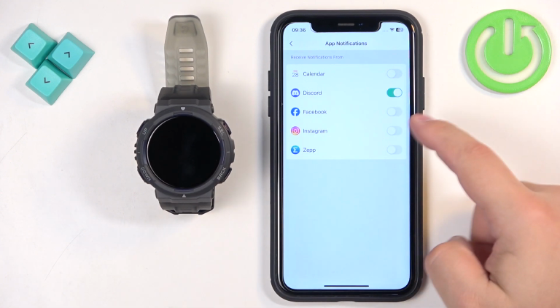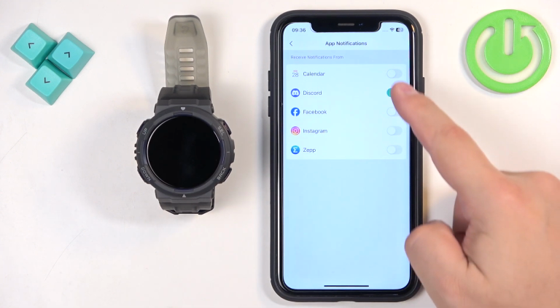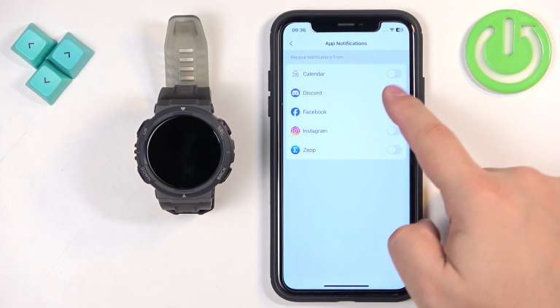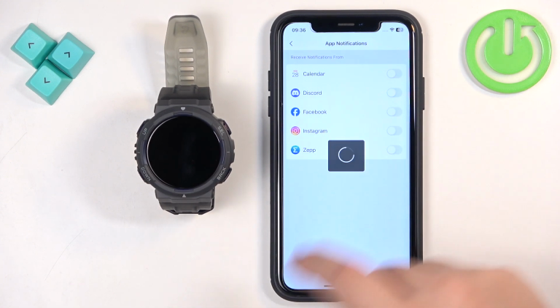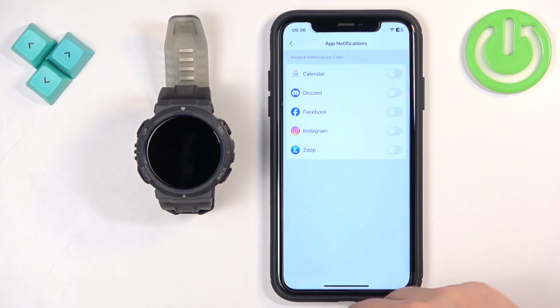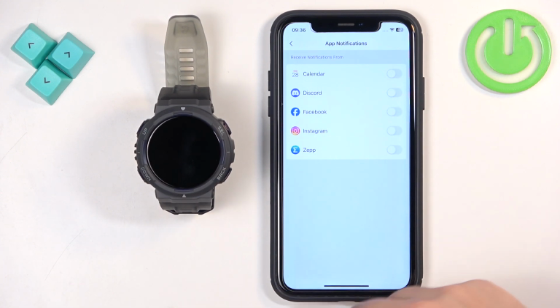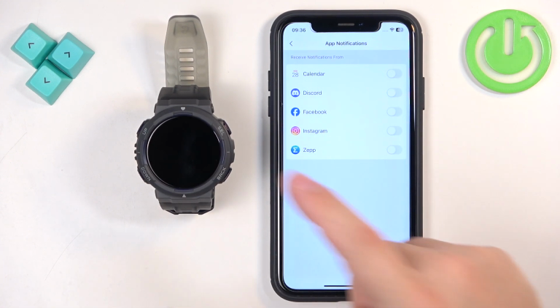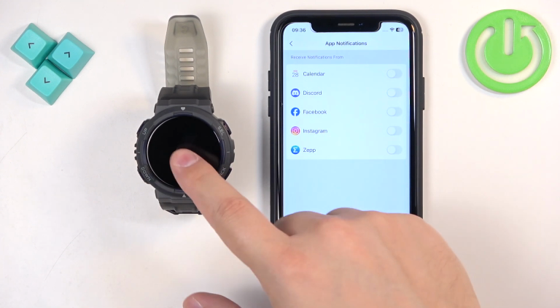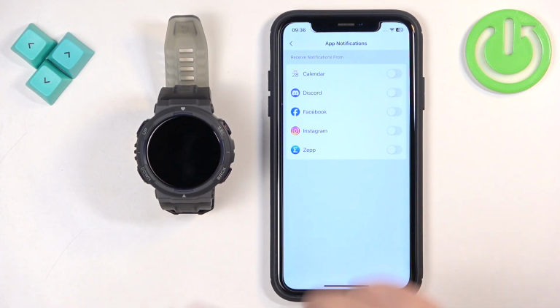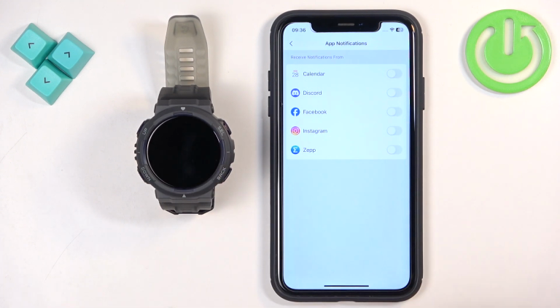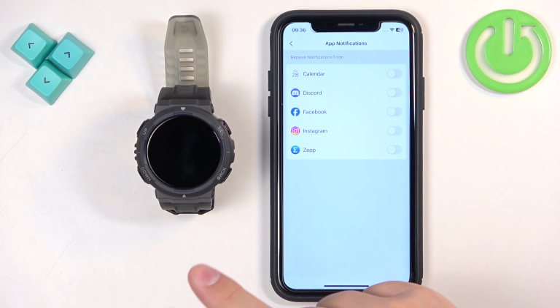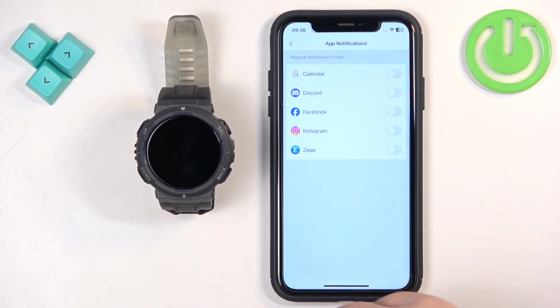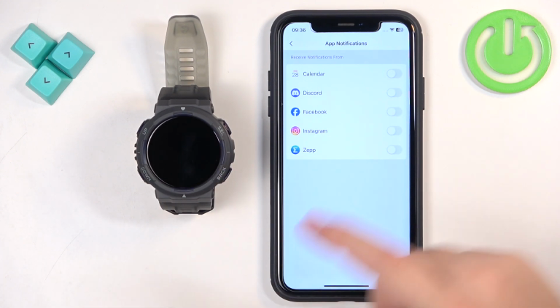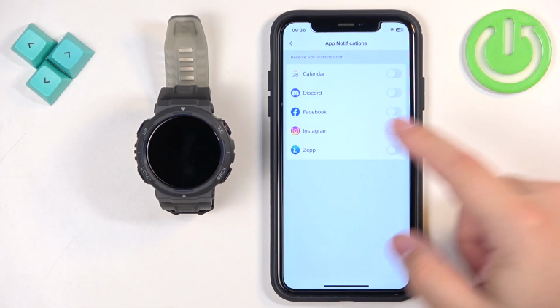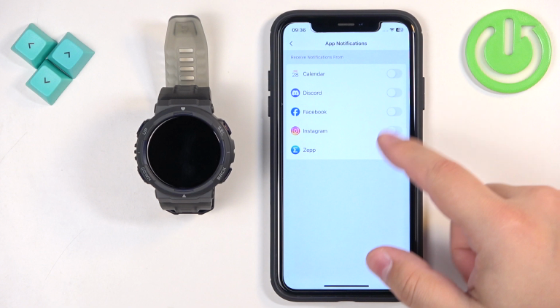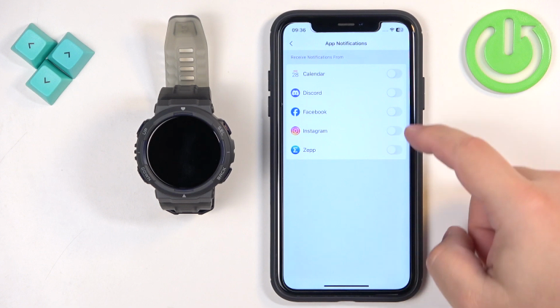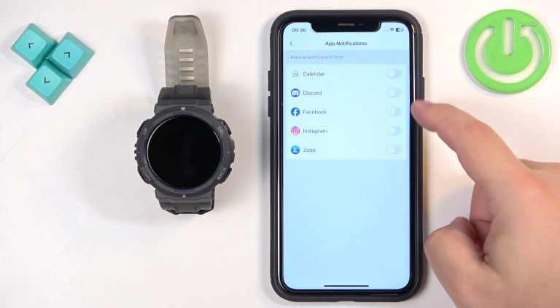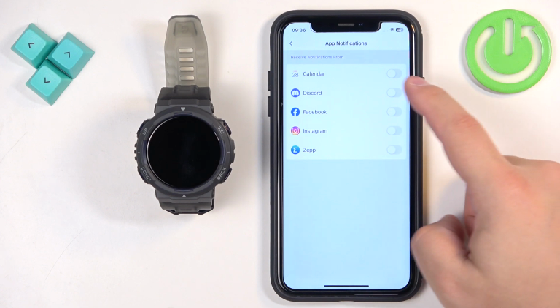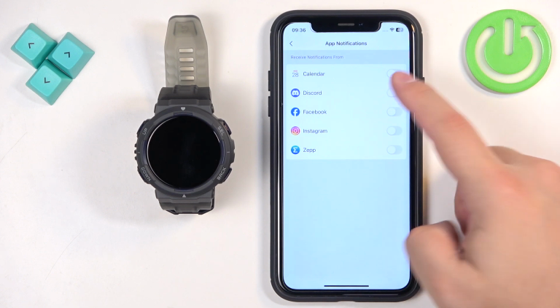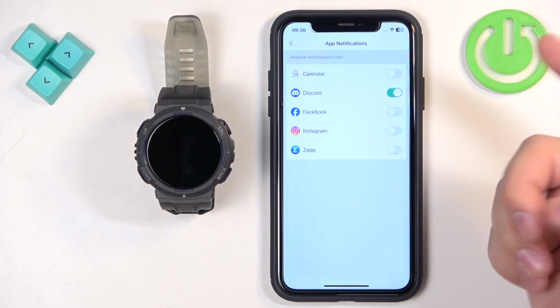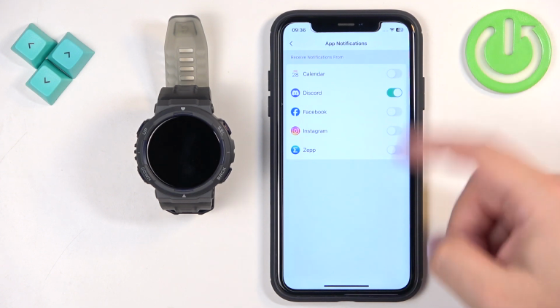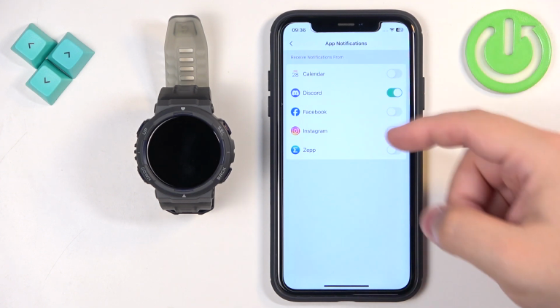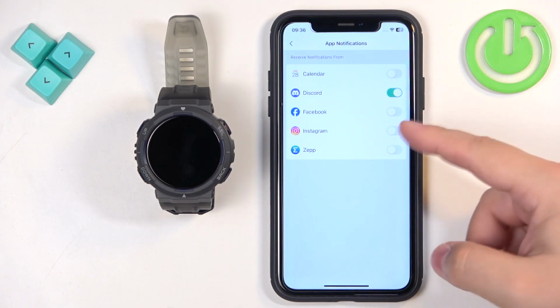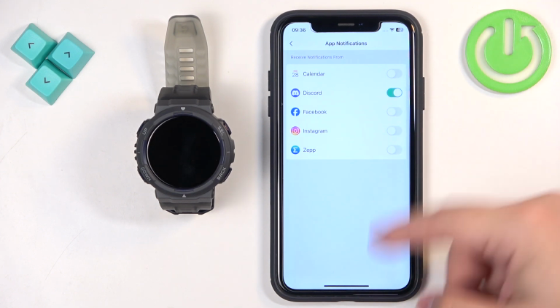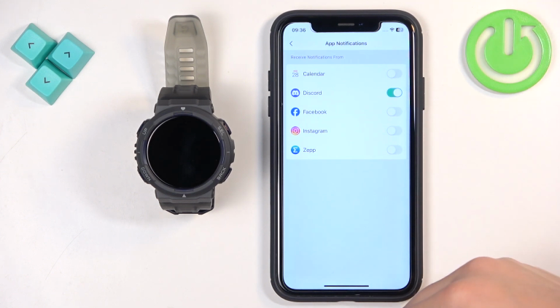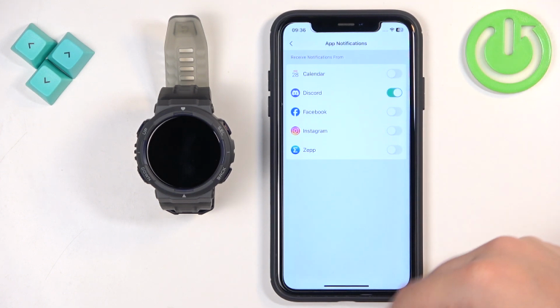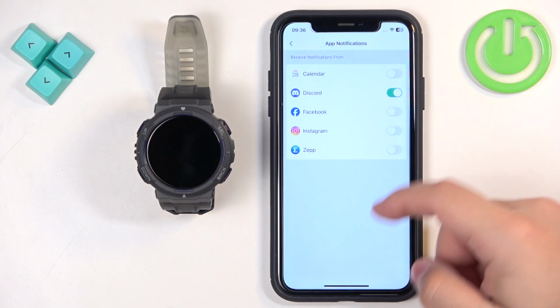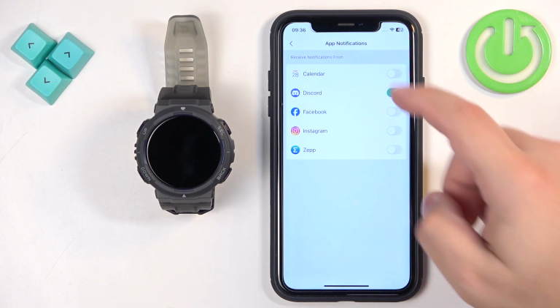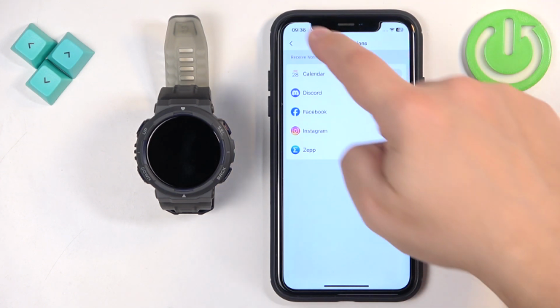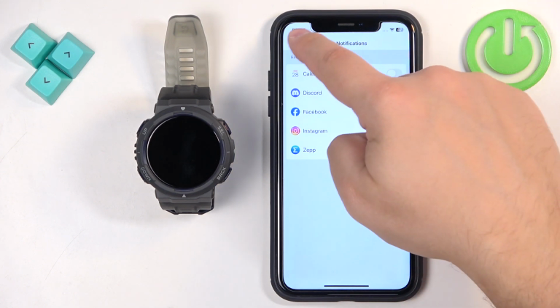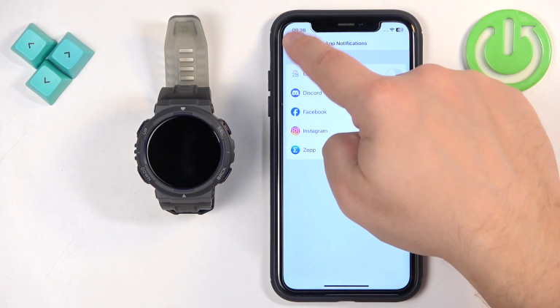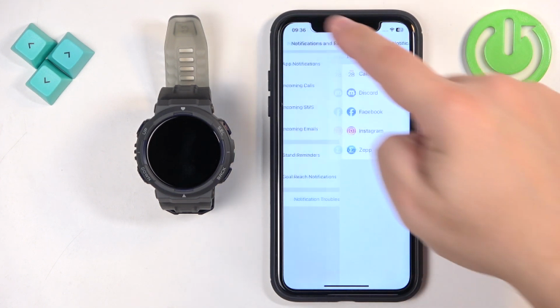Once you enable them, notifications from Discord — if you receive them on your iPhone — will also appear on your watch. If you disable them here, they won't appear on your watch; they will only appear on your phone. Enable notifications for the apps you want.